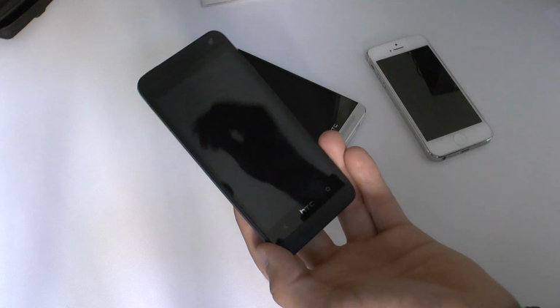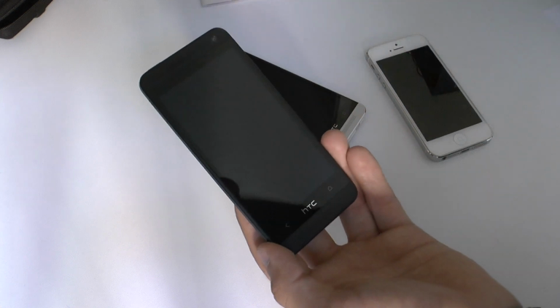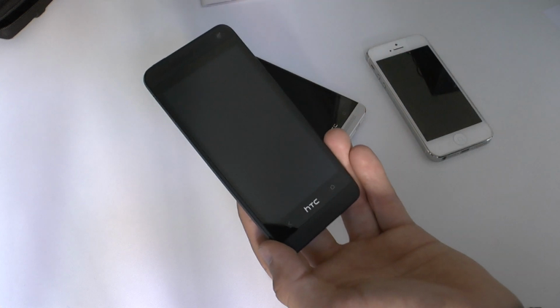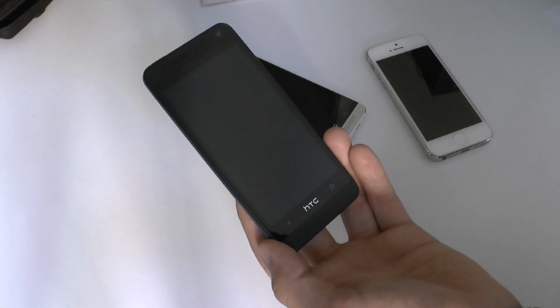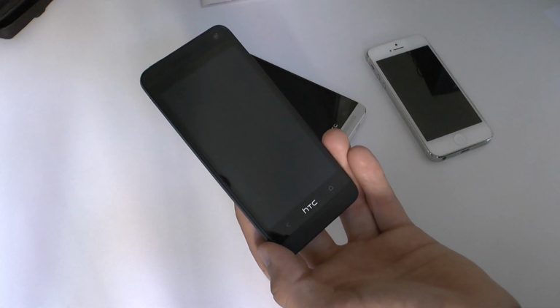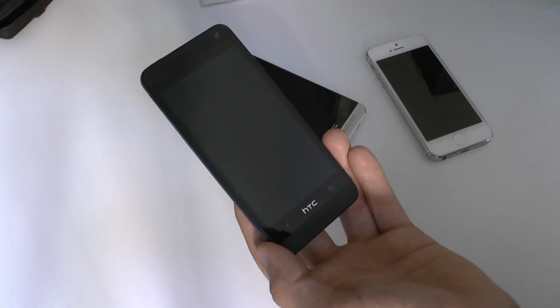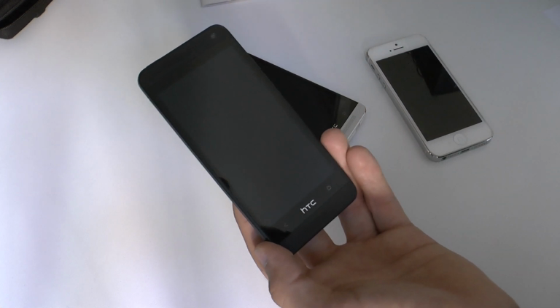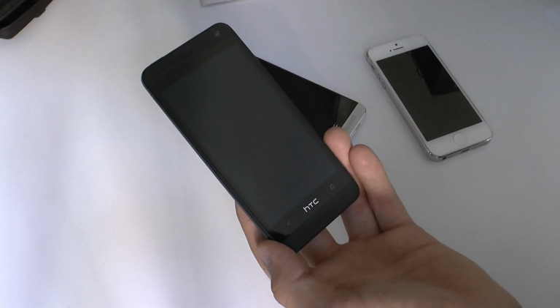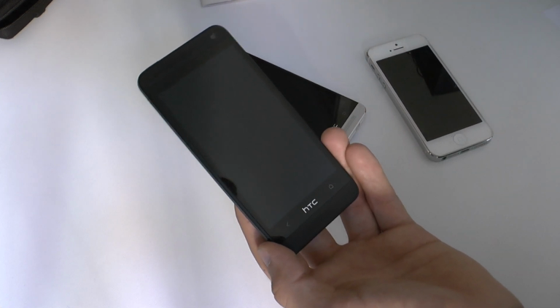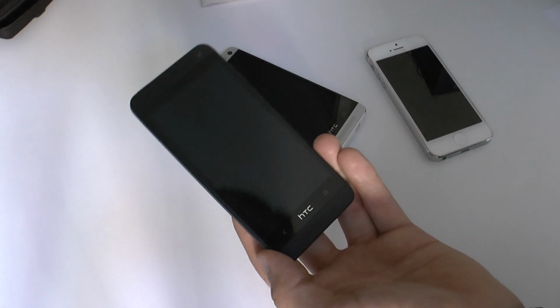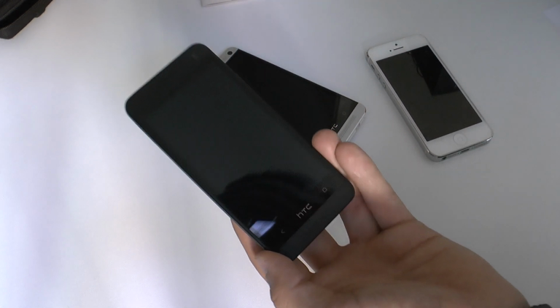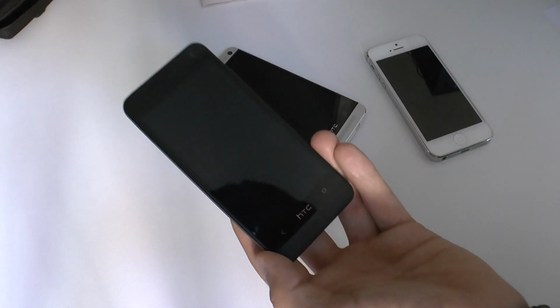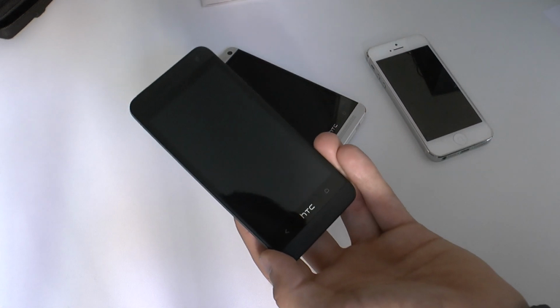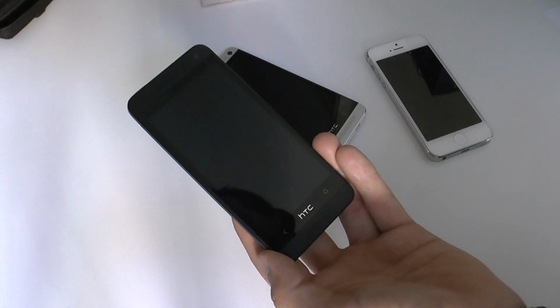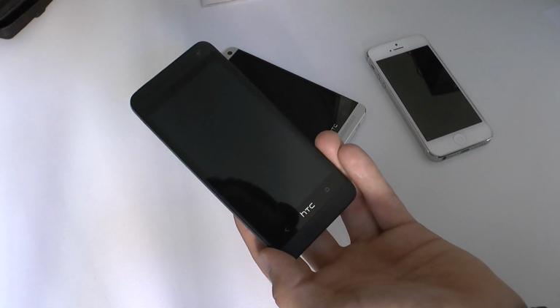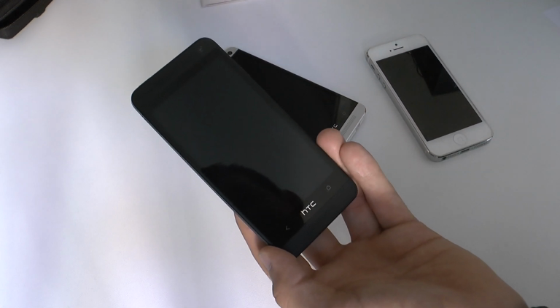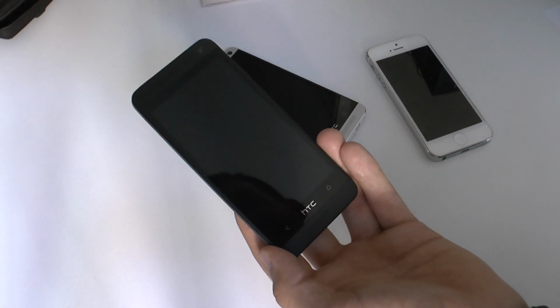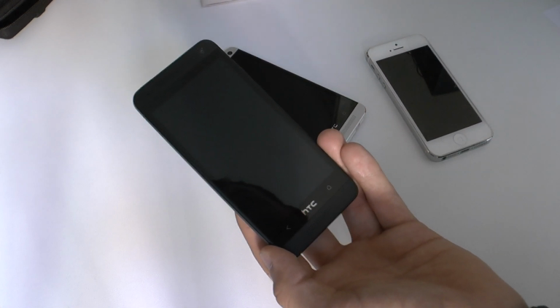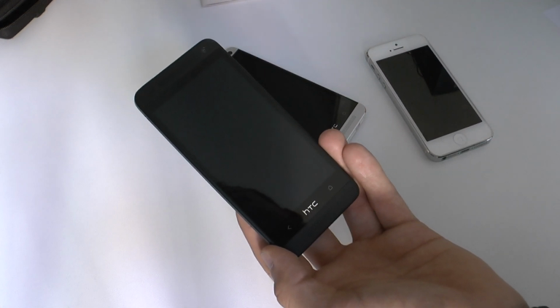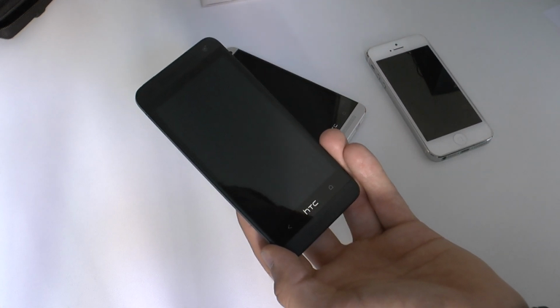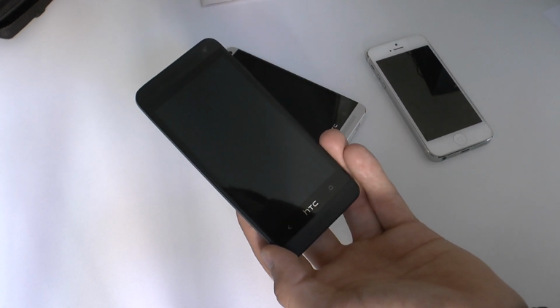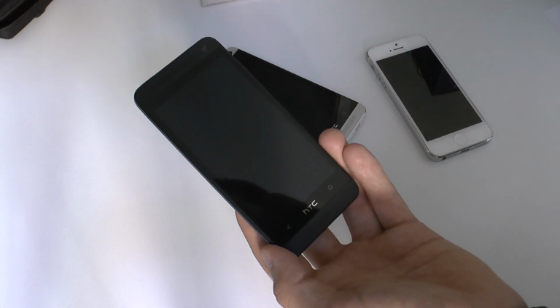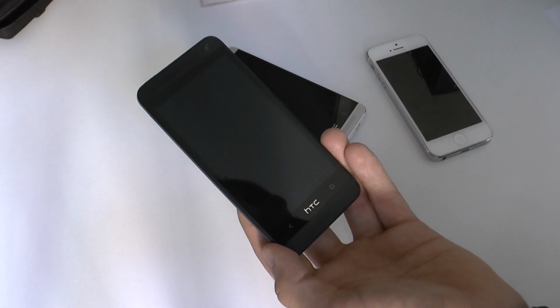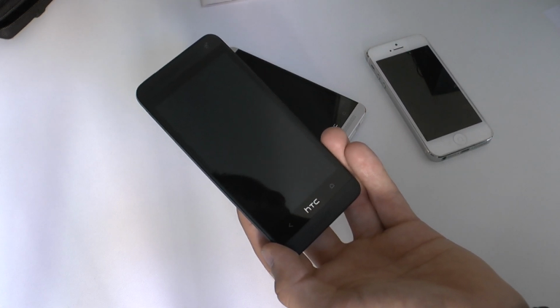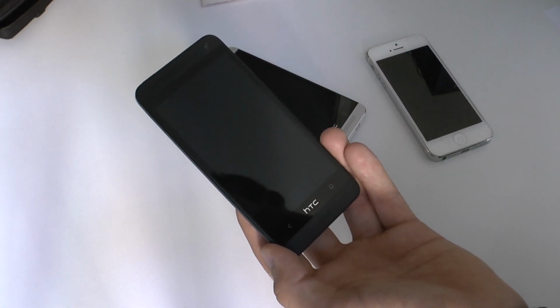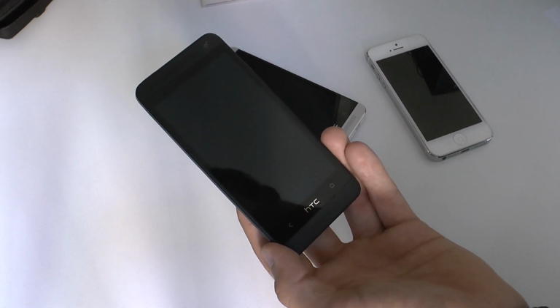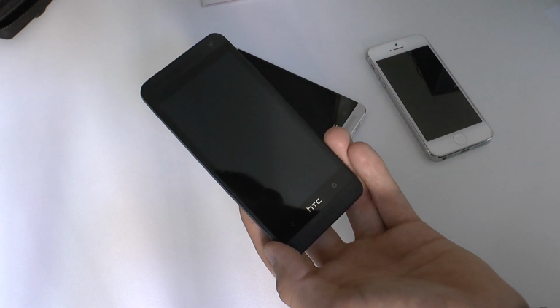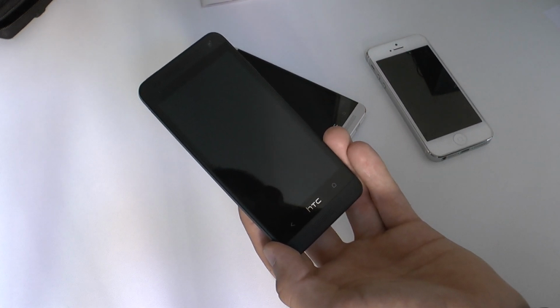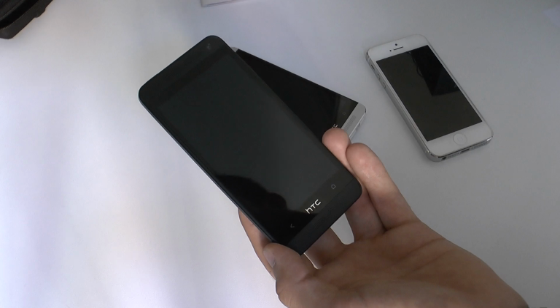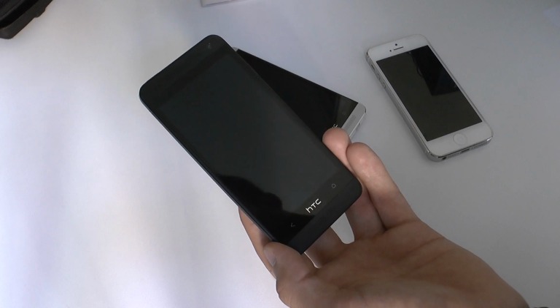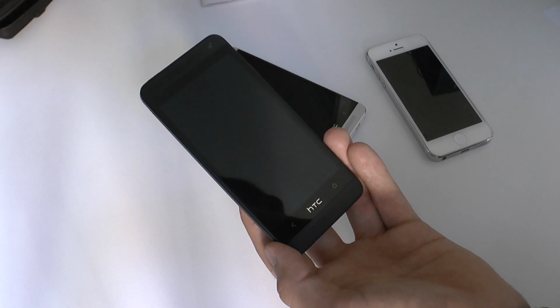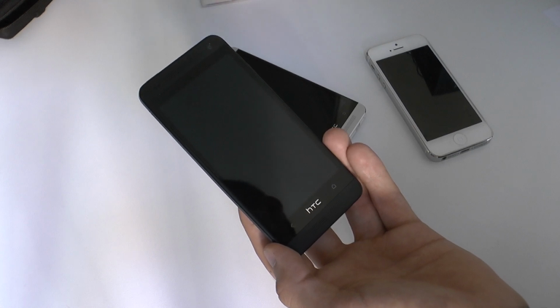Thank you so much for watching. My name is Balazs Karal and this was just the HTC One Mini in black. Till next time, peace!